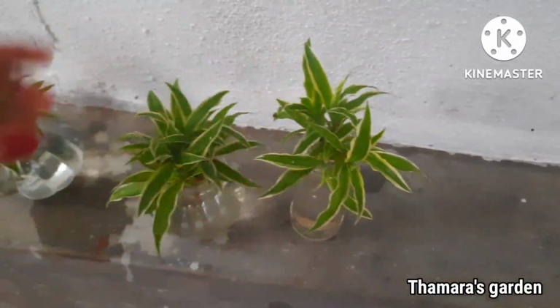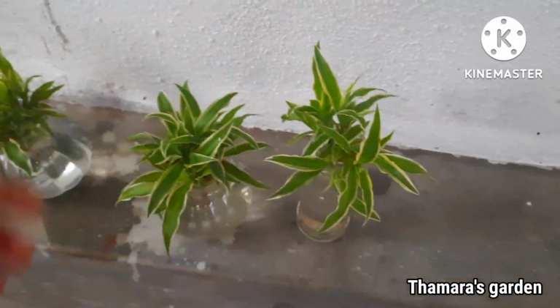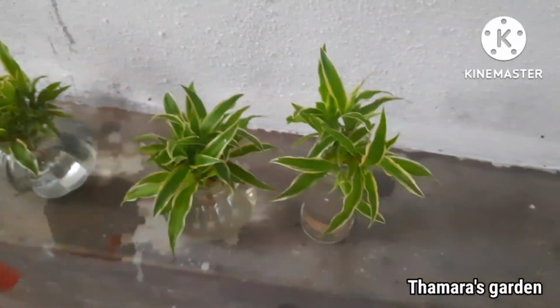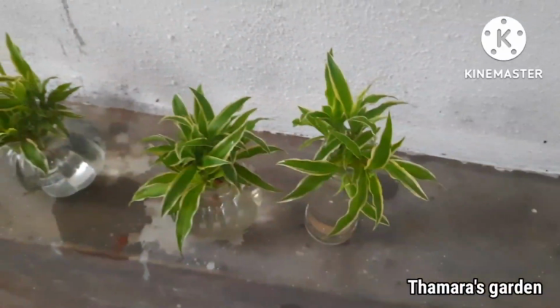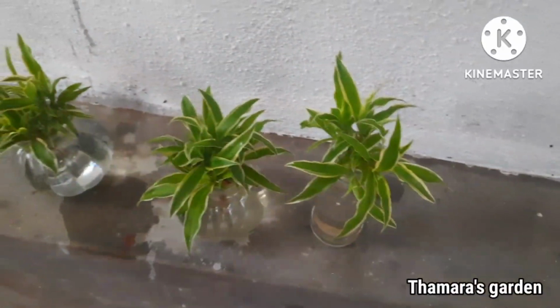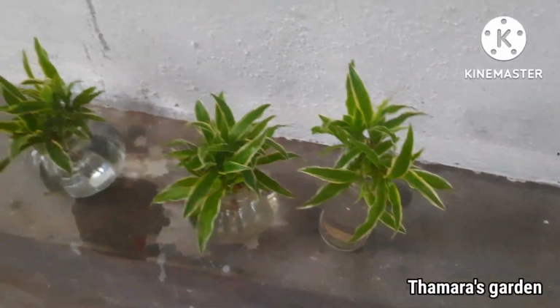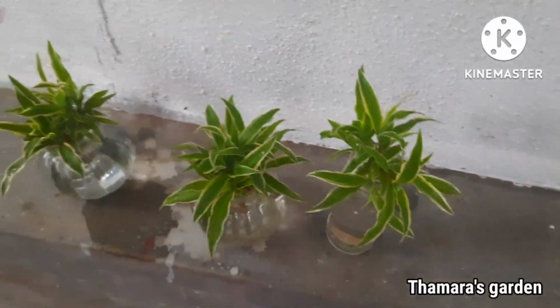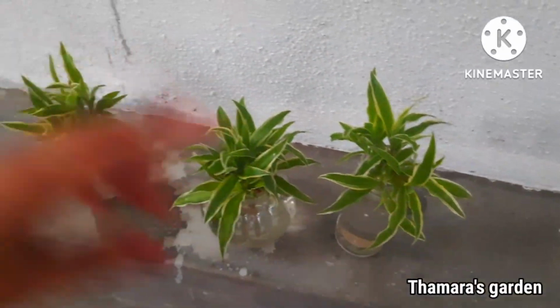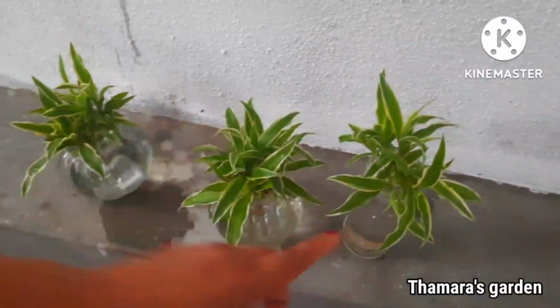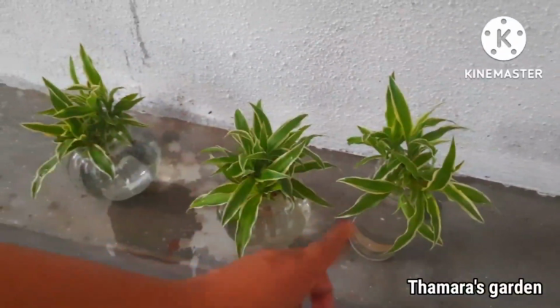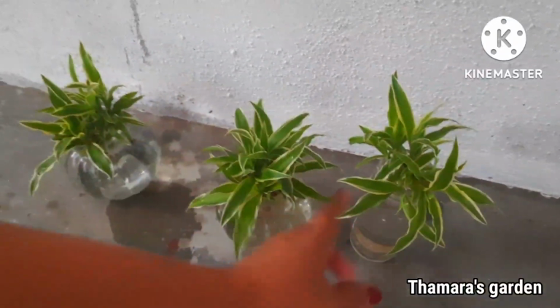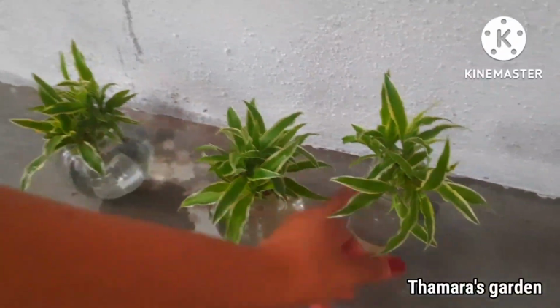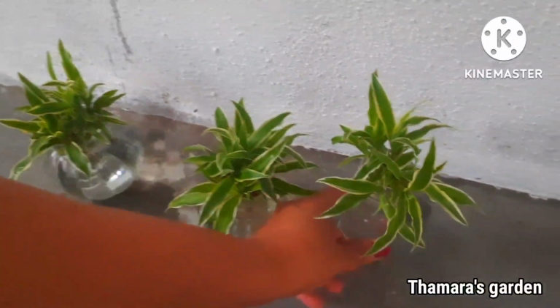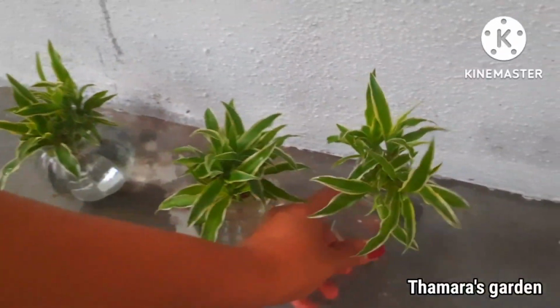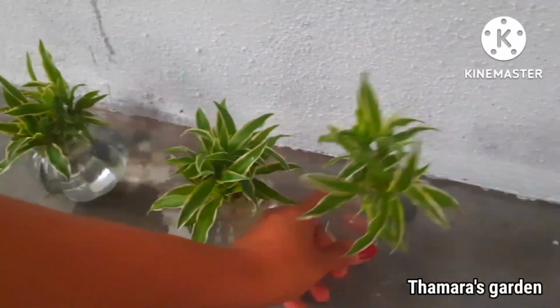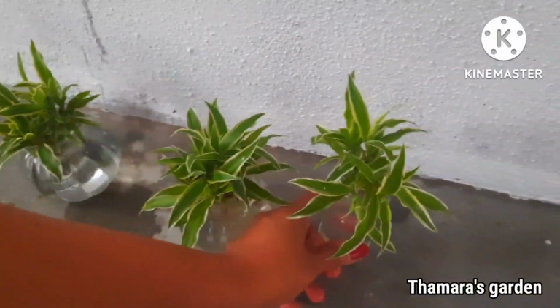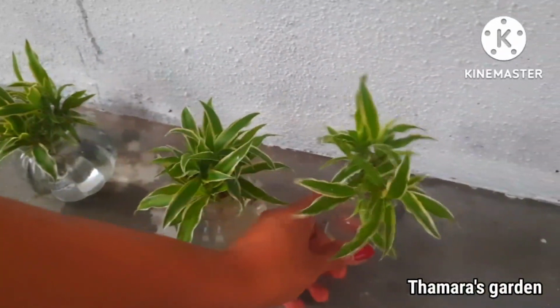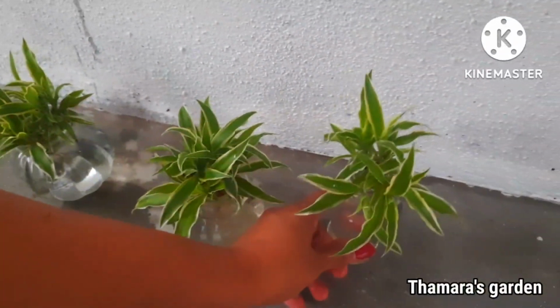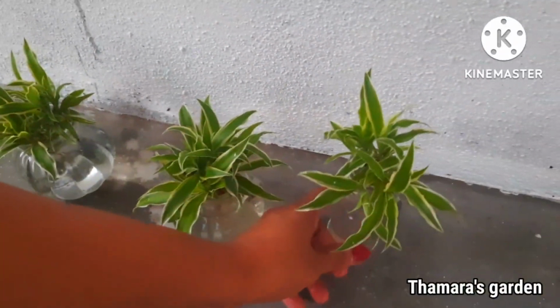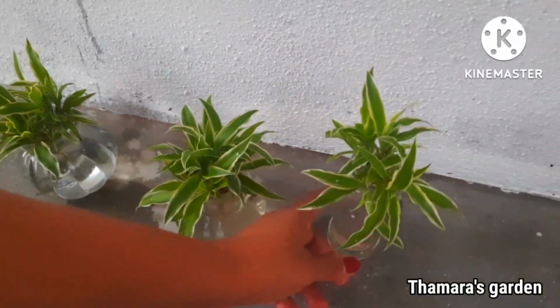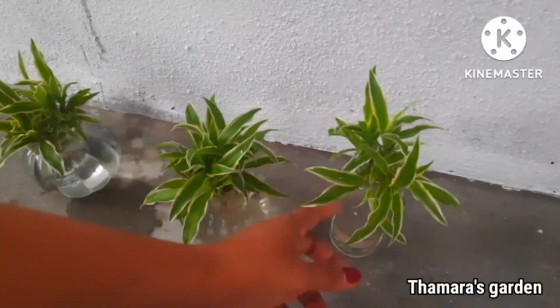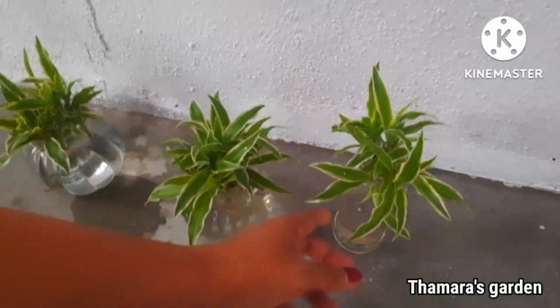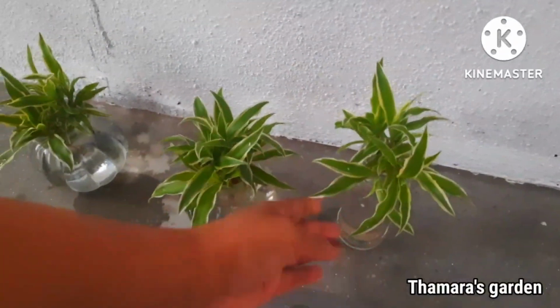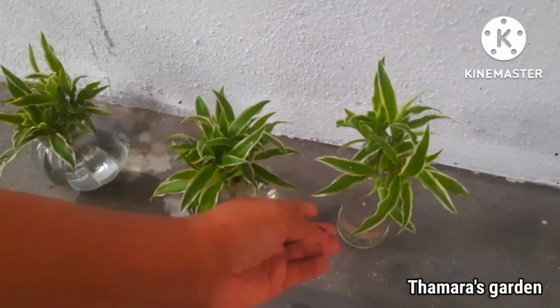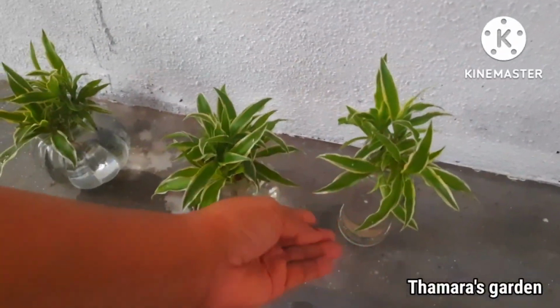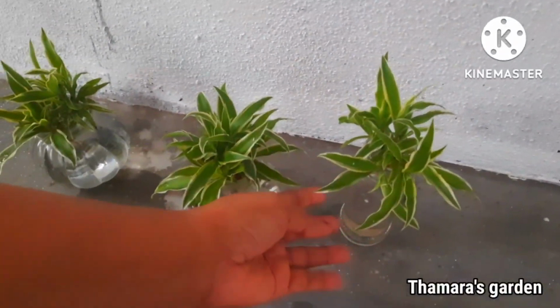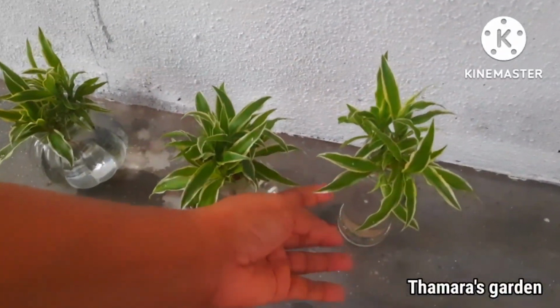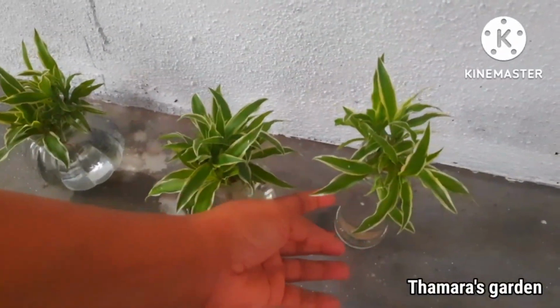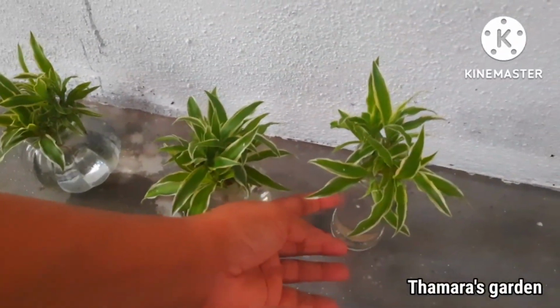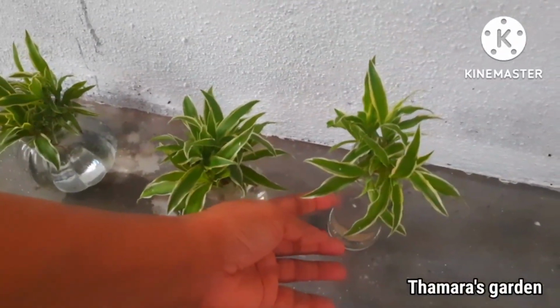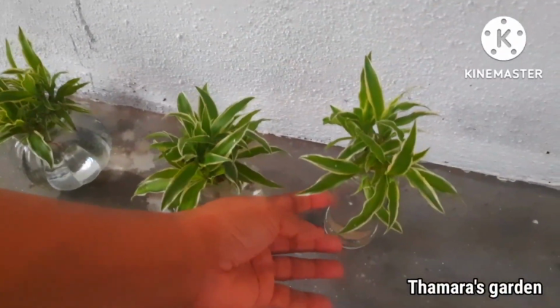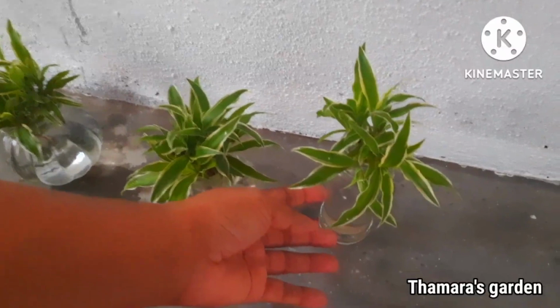Also give them fresh water and change it every 2 days.